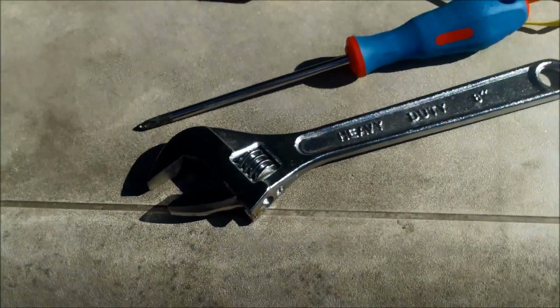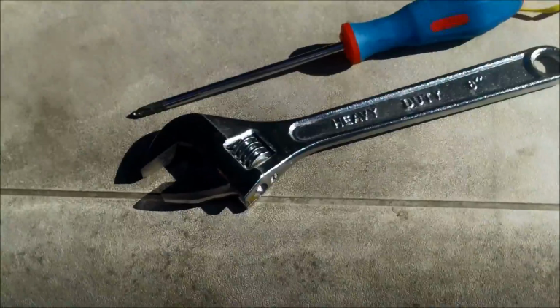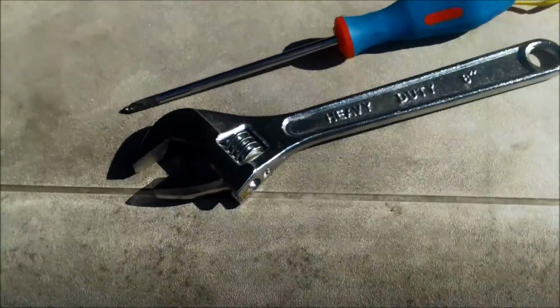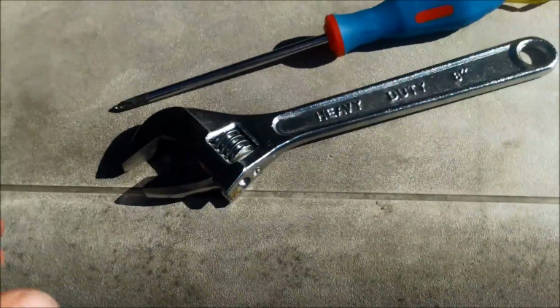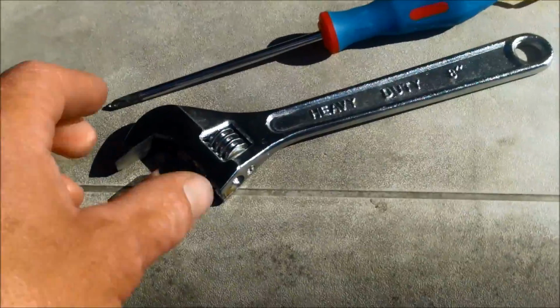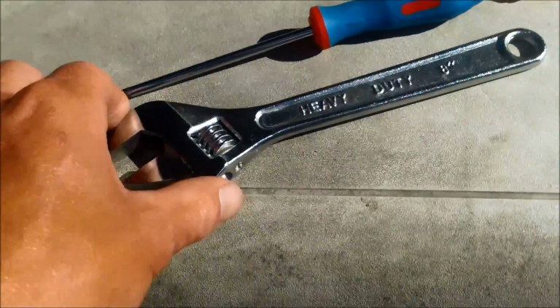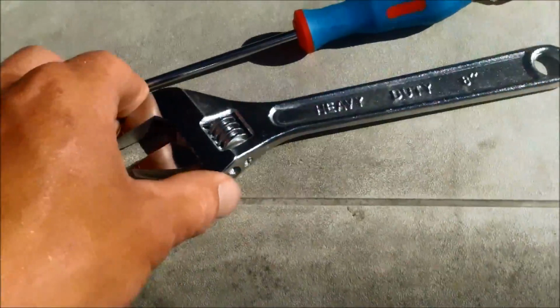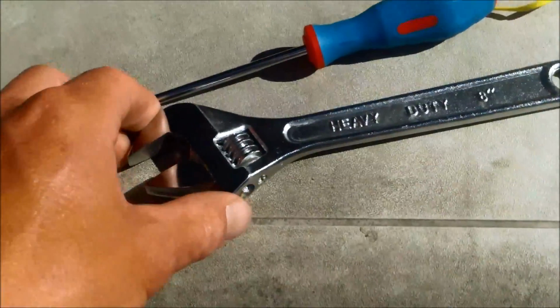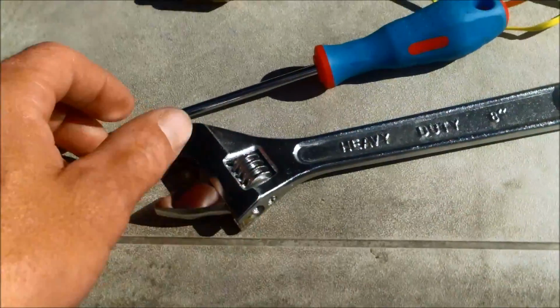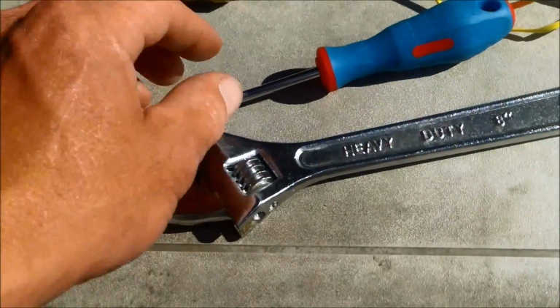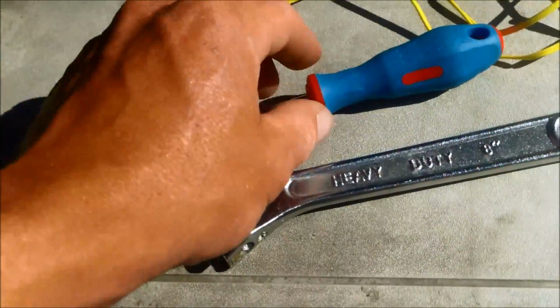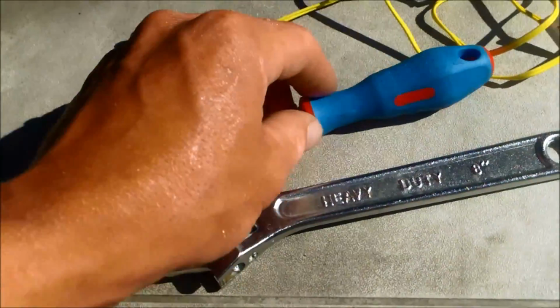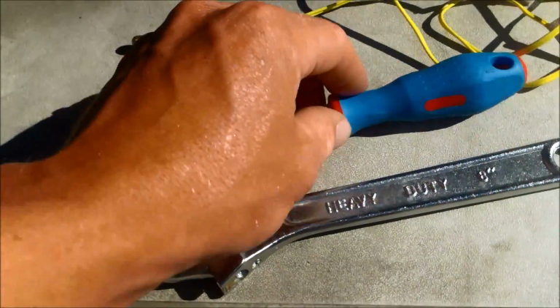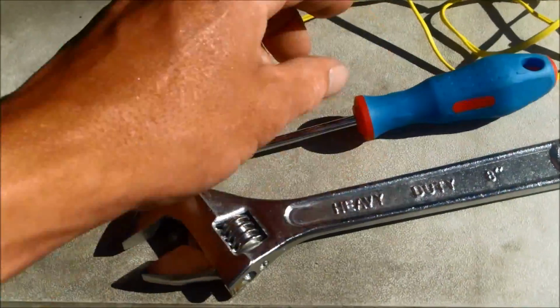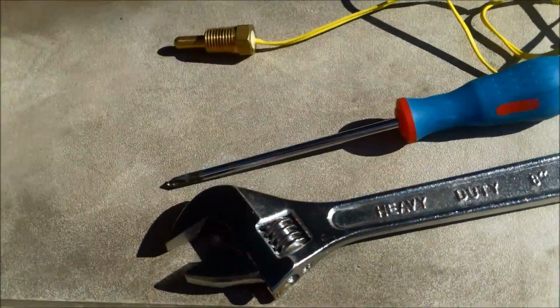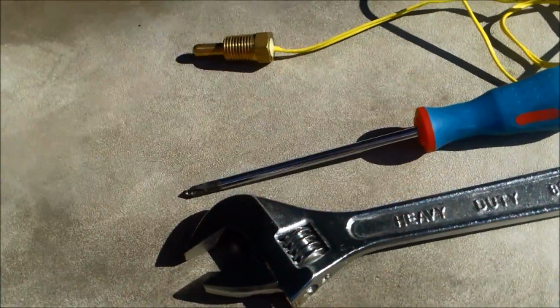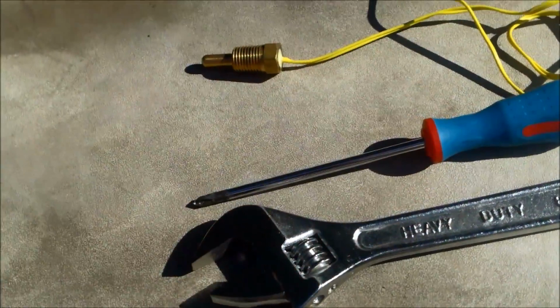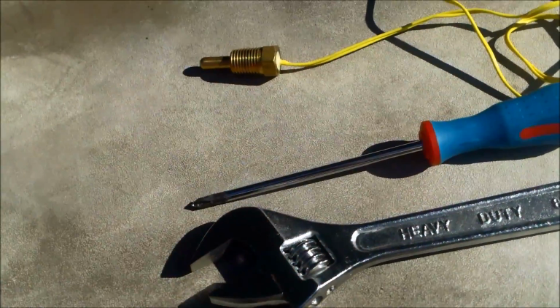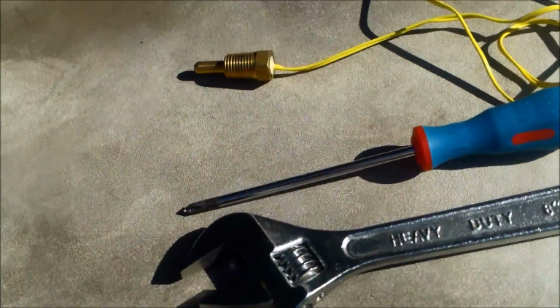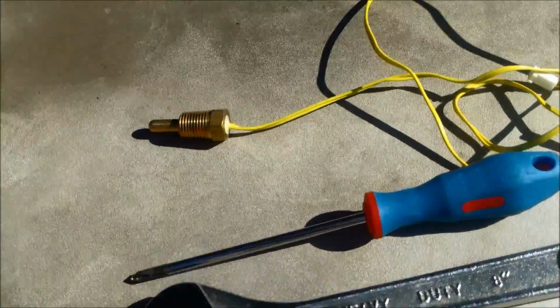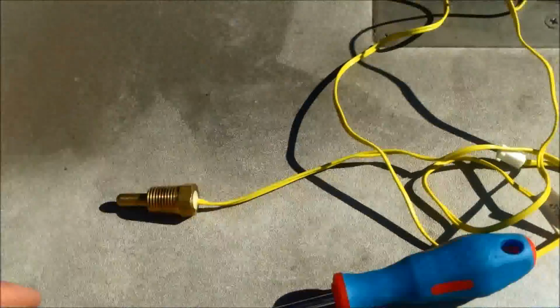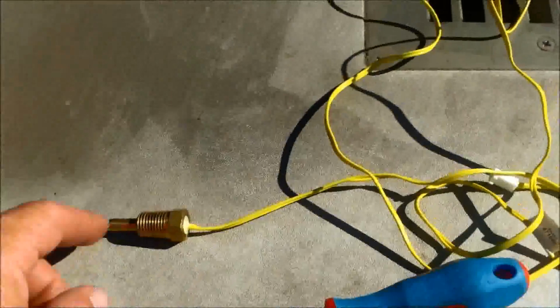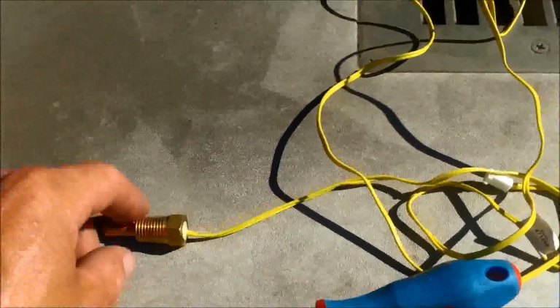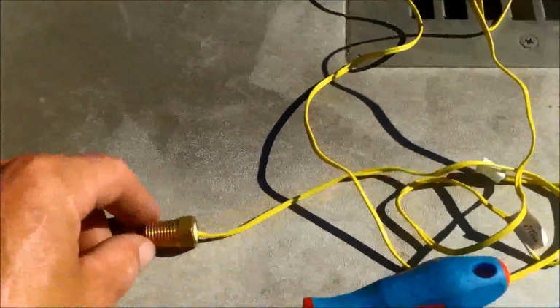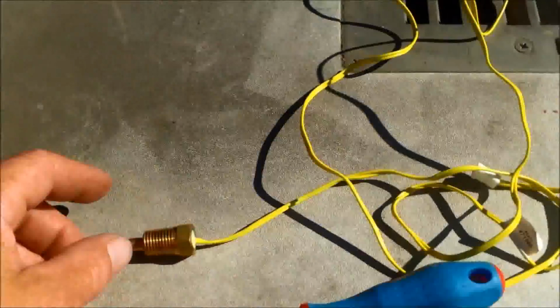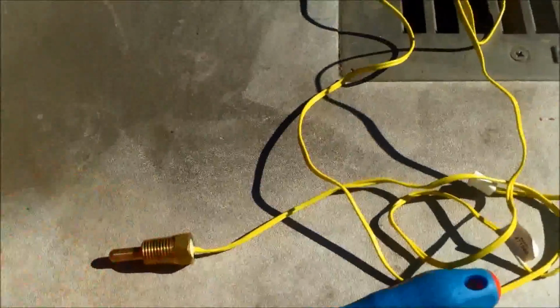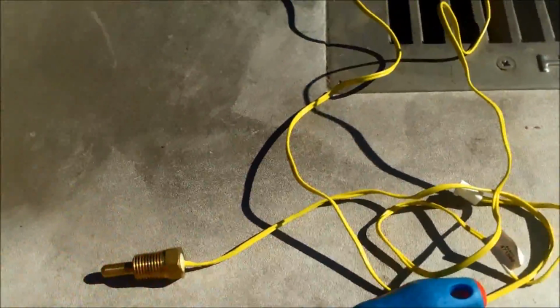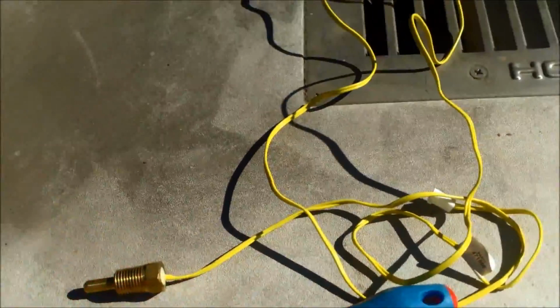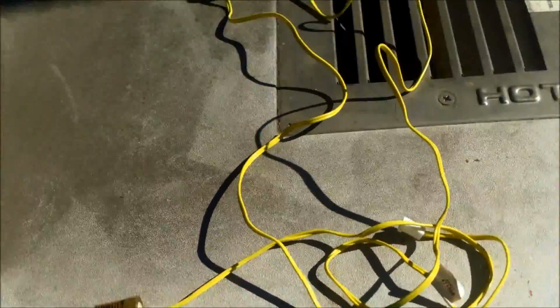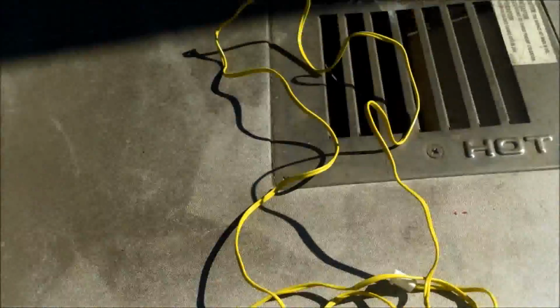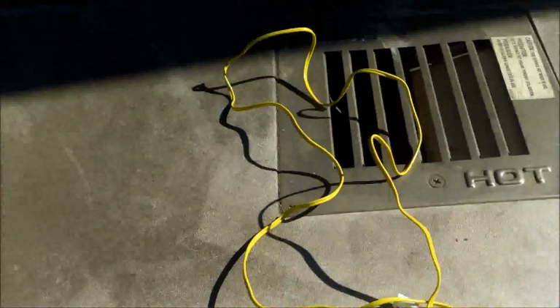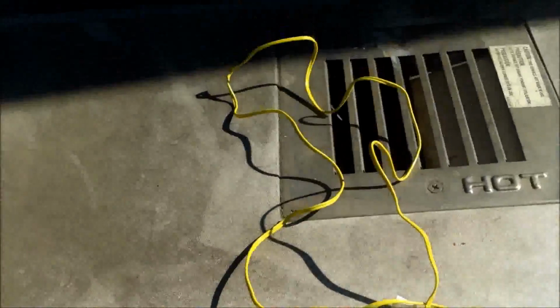For this job you need a wrench, a screwdriver, and a new temp sensor that you can install.